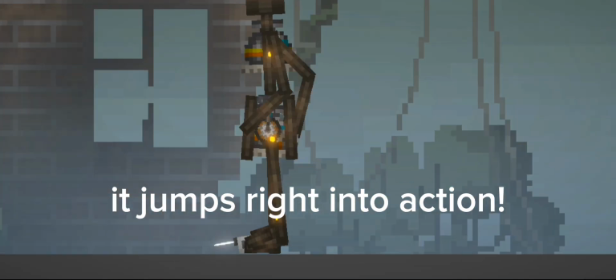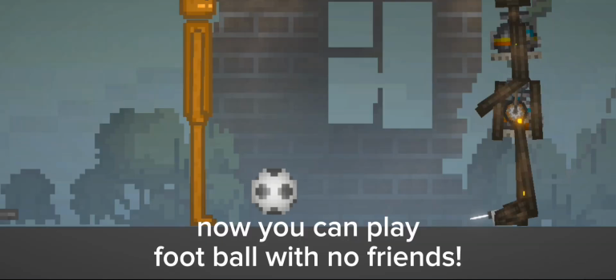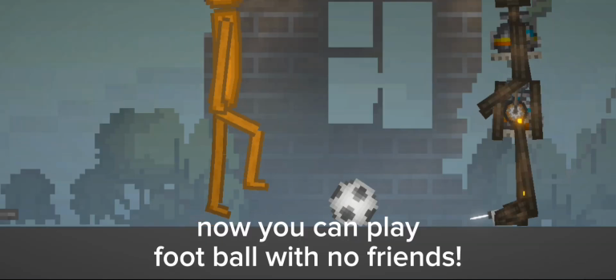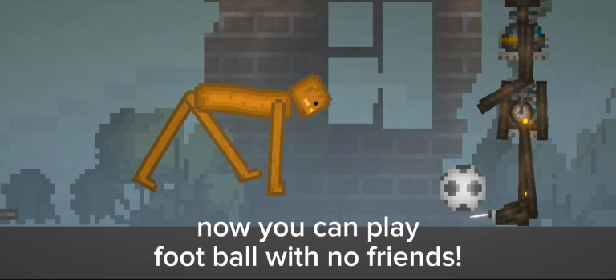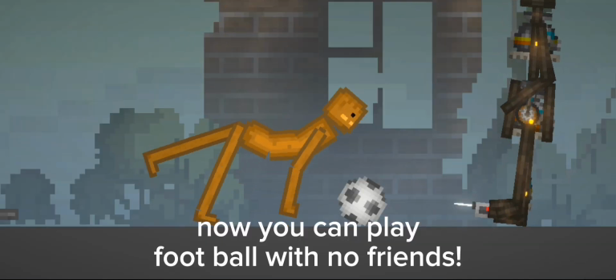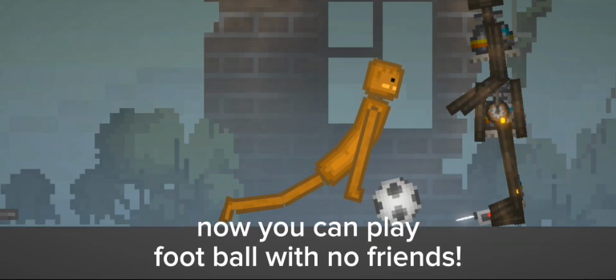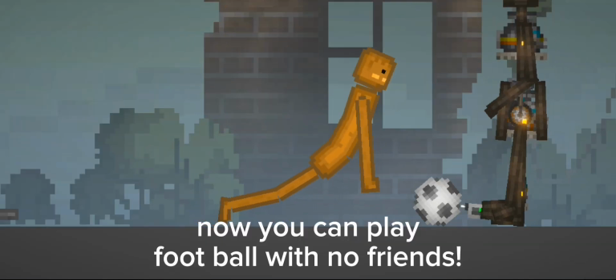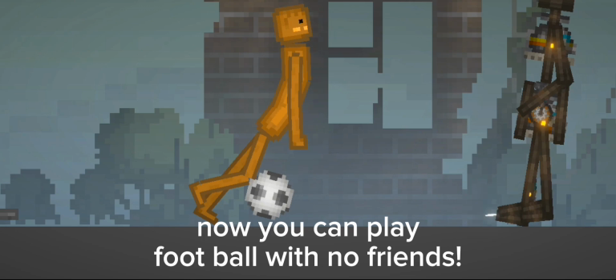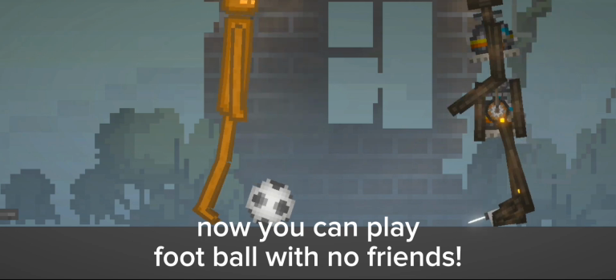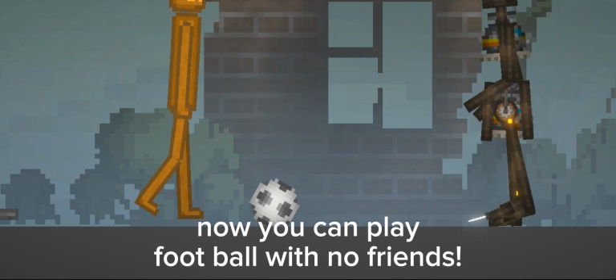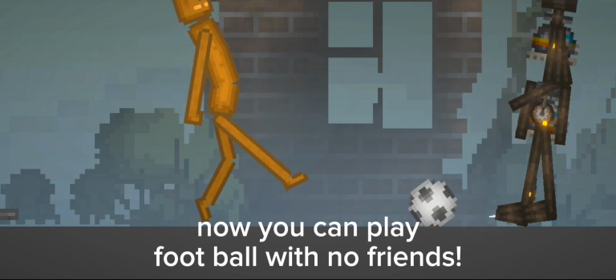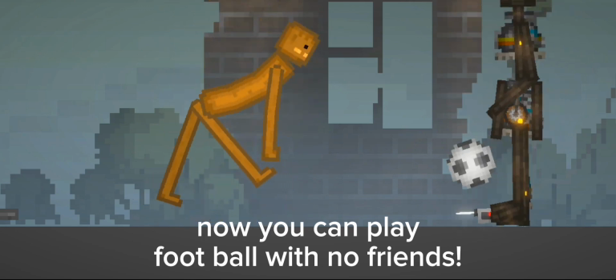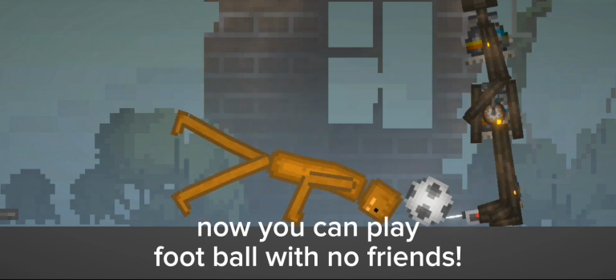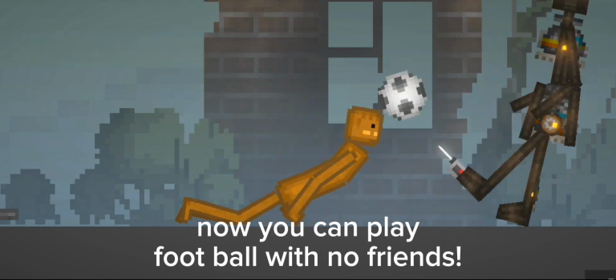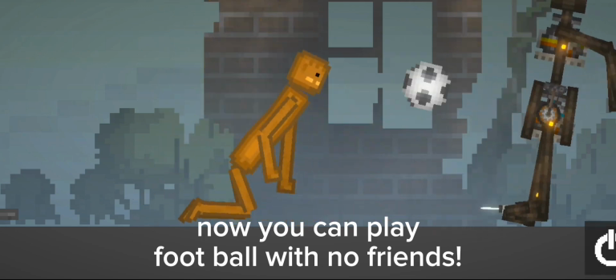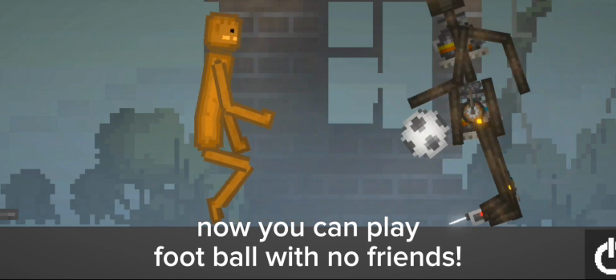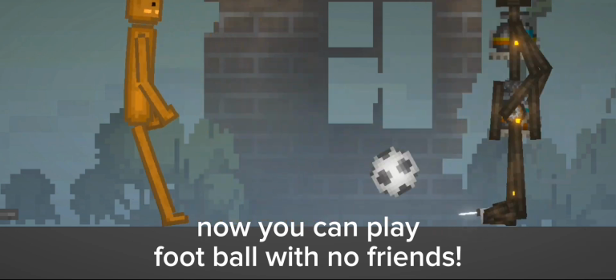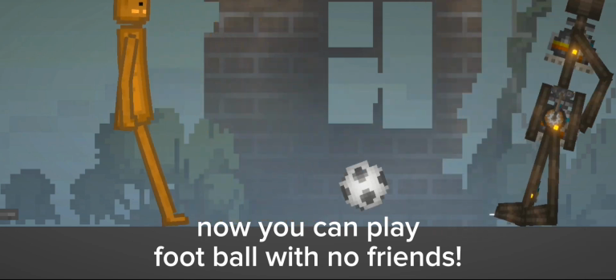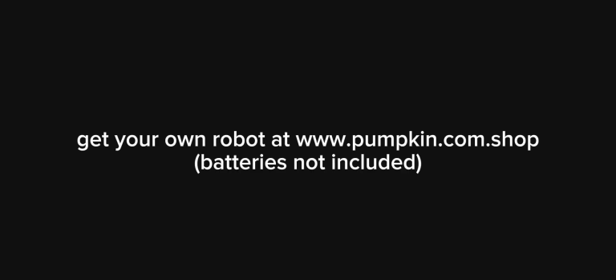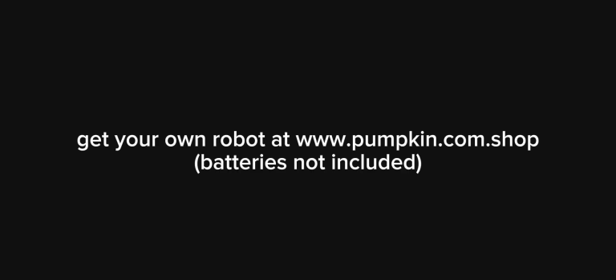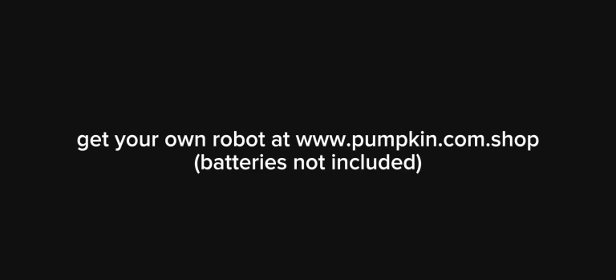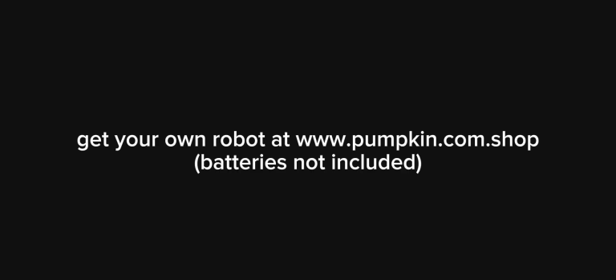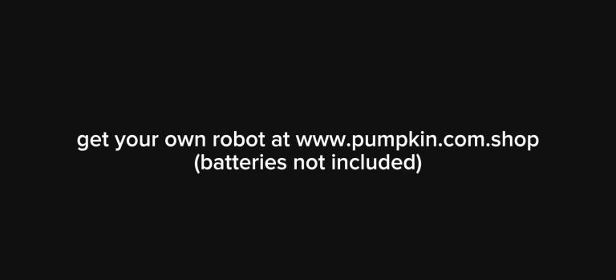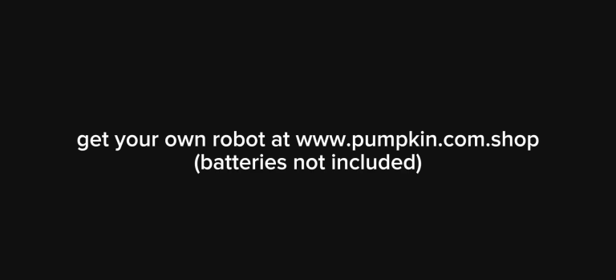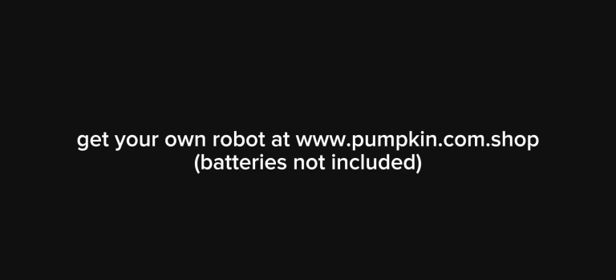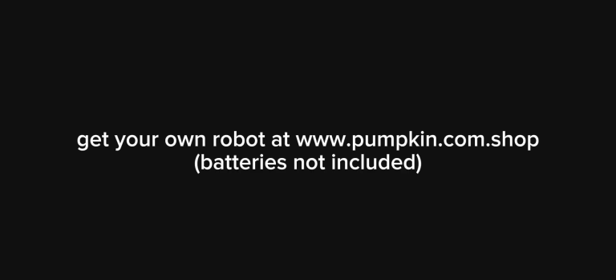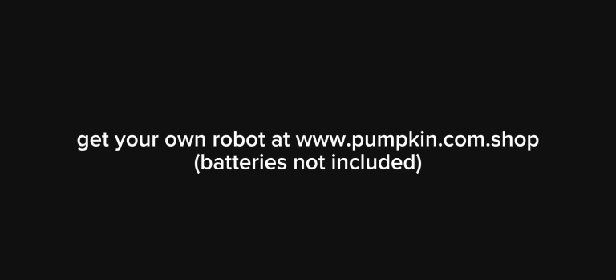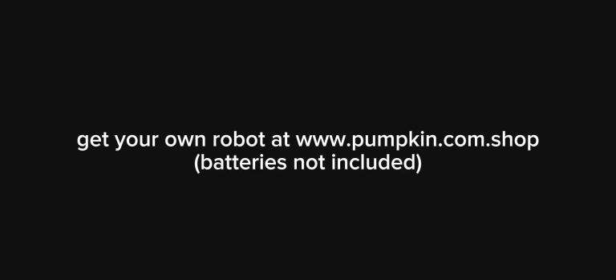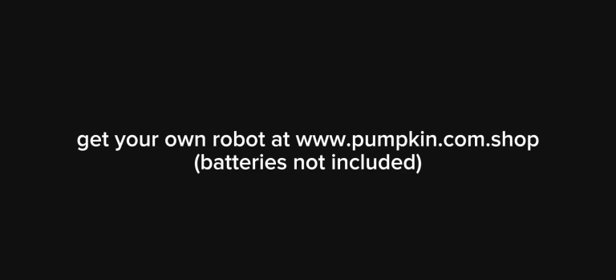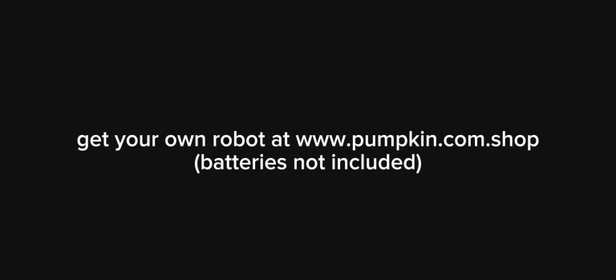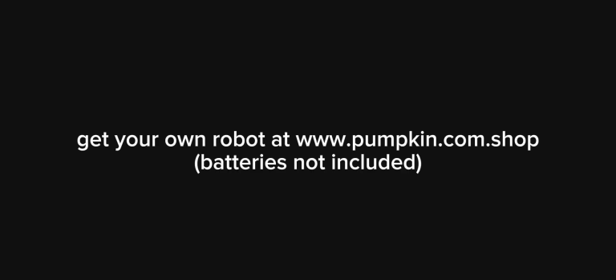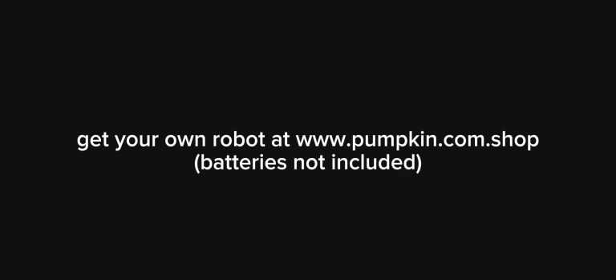Now you can play football with no friends. Get your own robot at www.pumpkin.com.shop. Batteries not included.